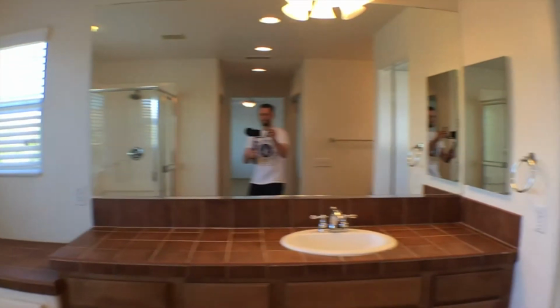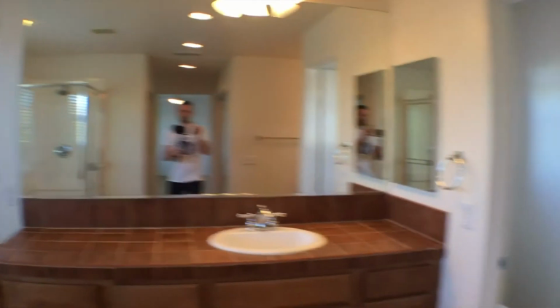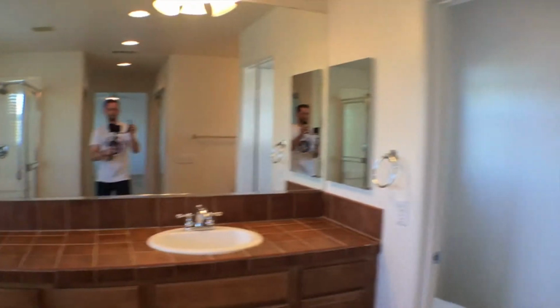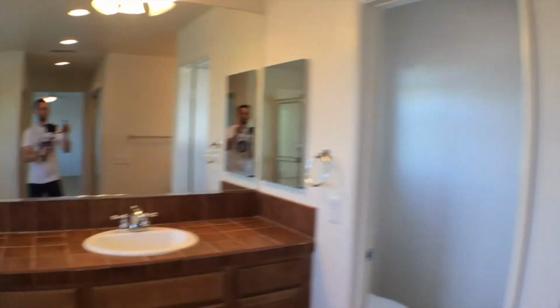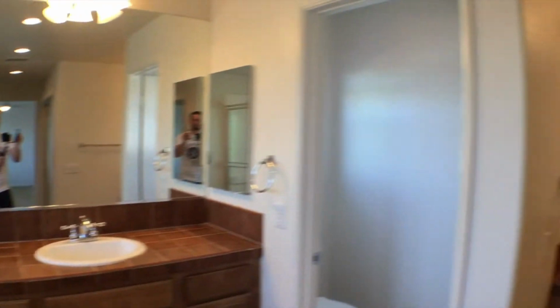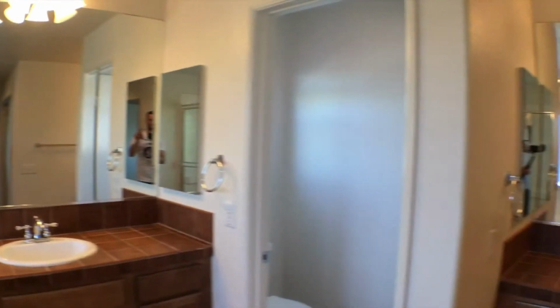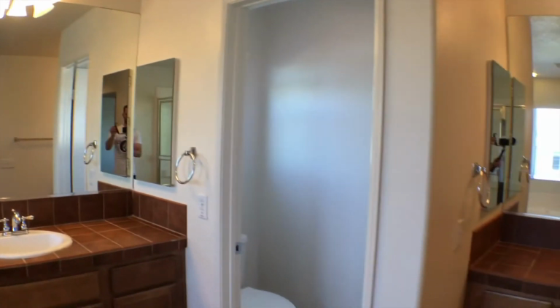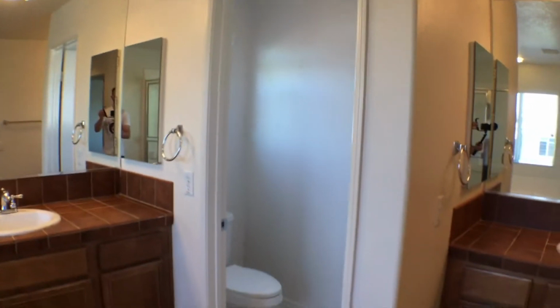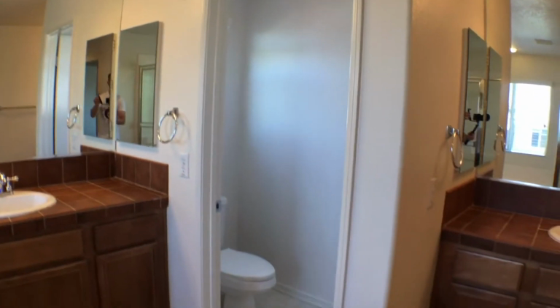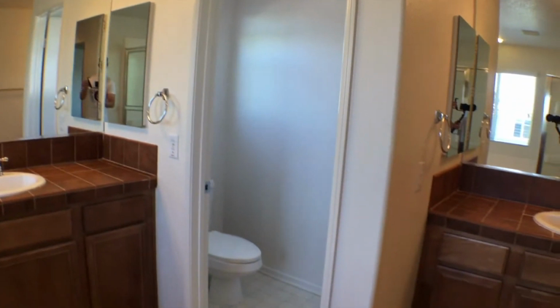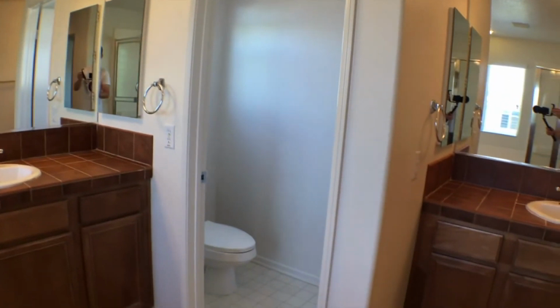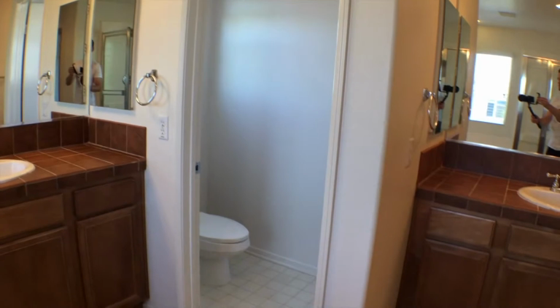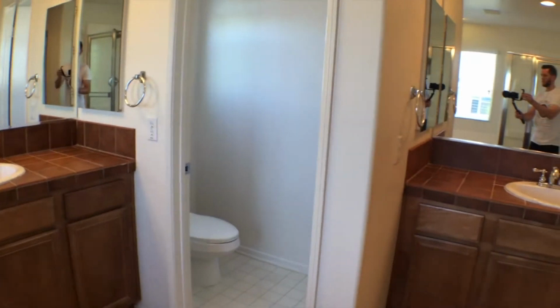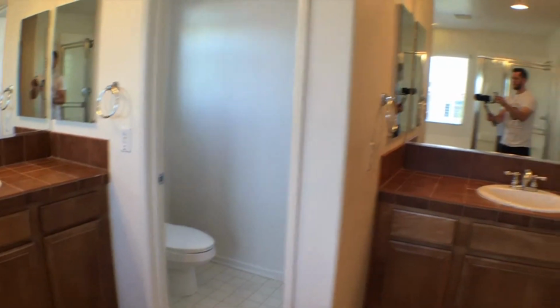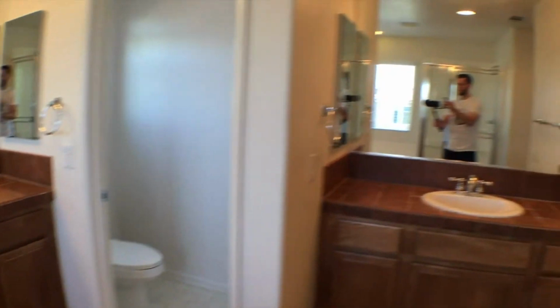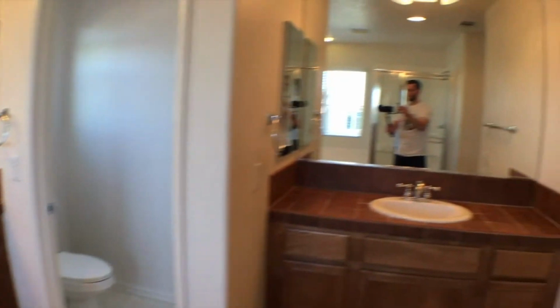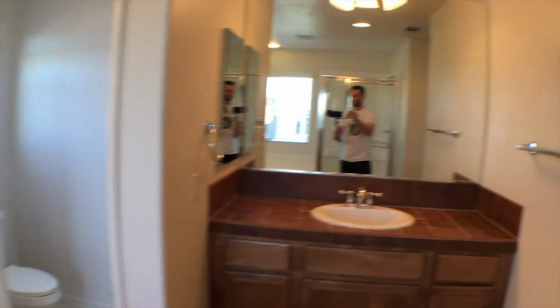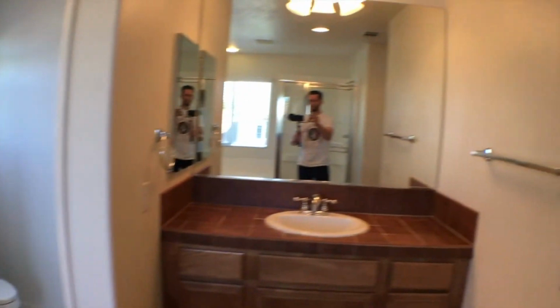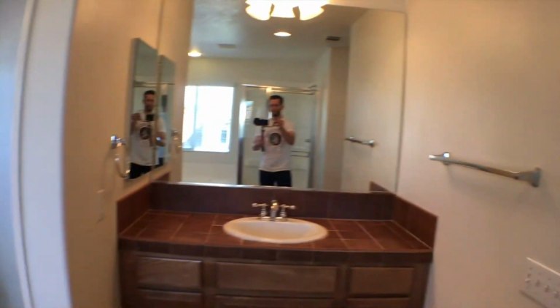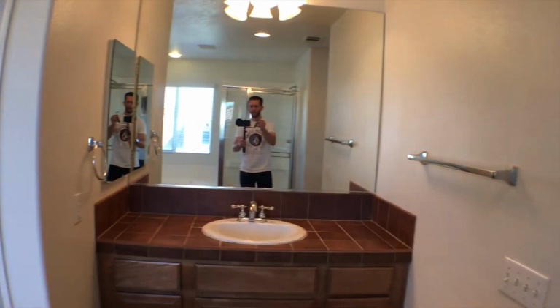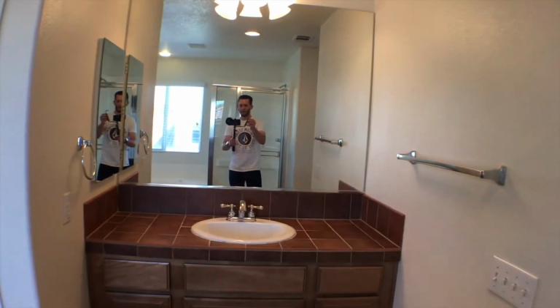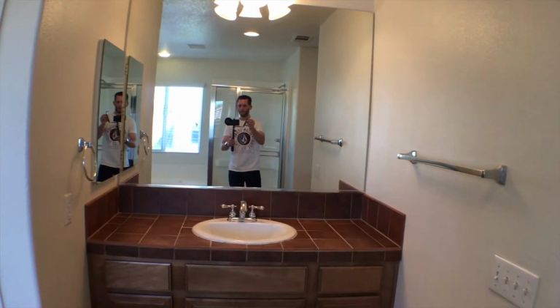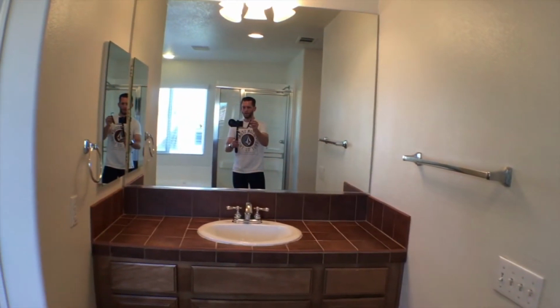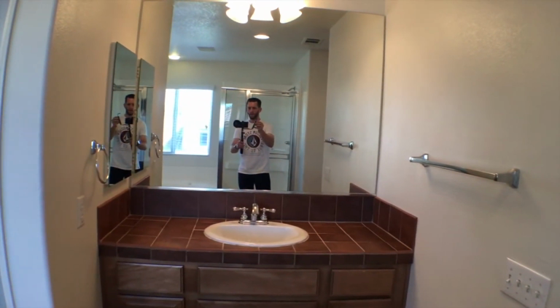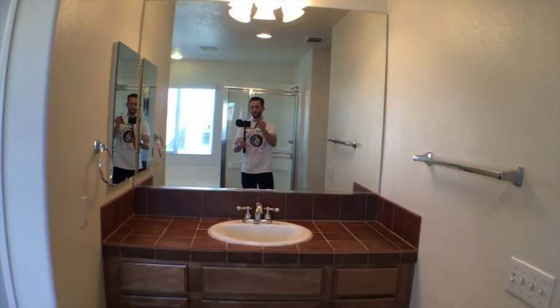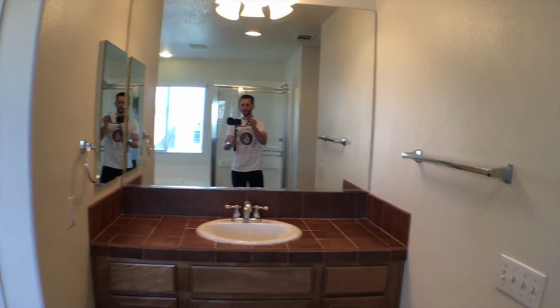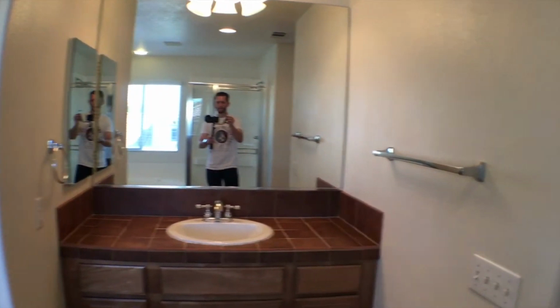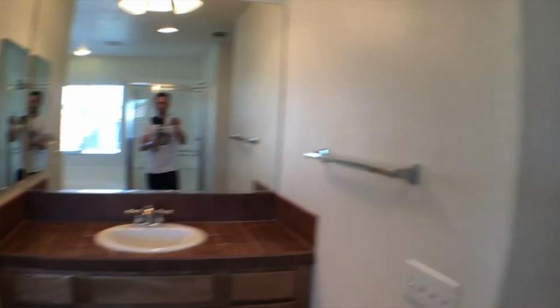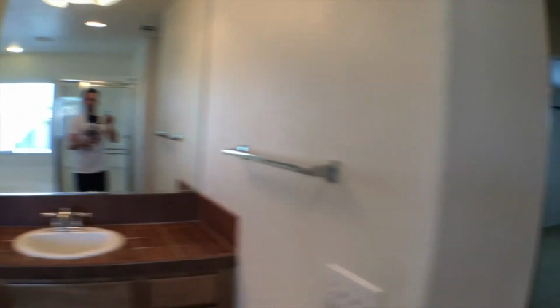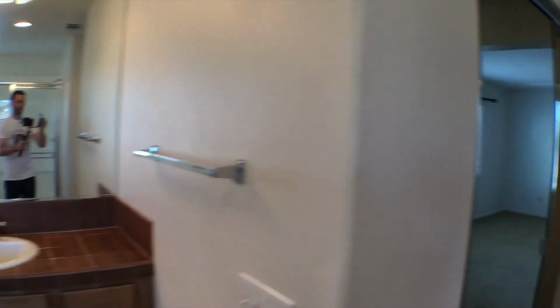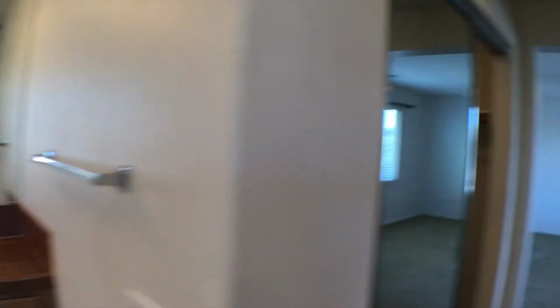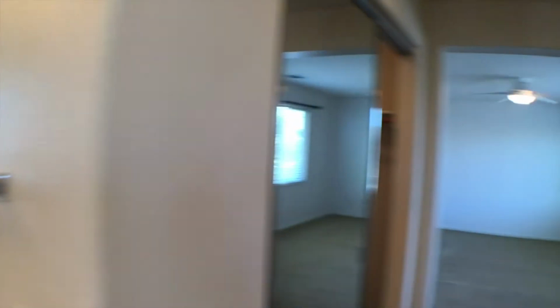And then we have a shower in the back, and there's the master bathroom.